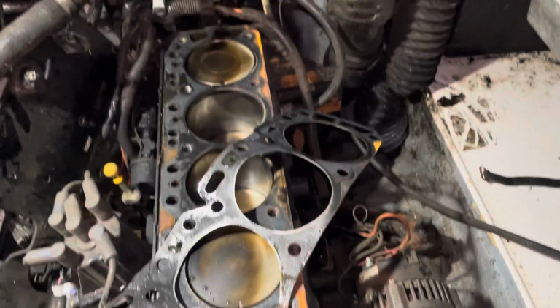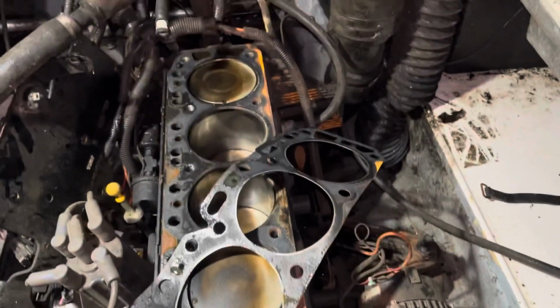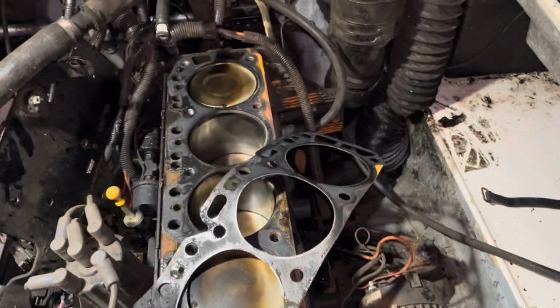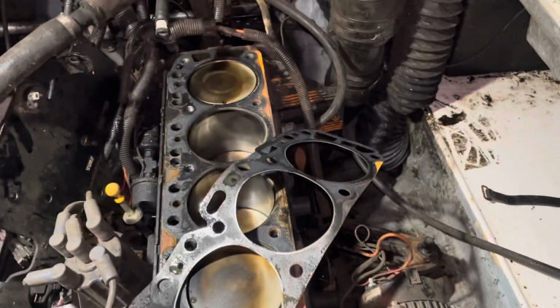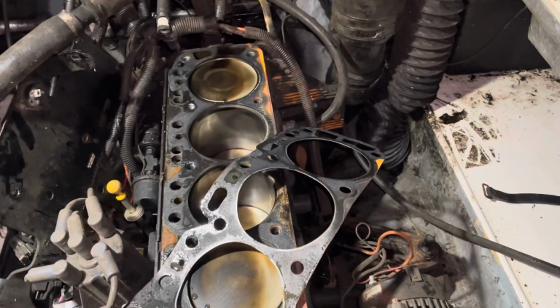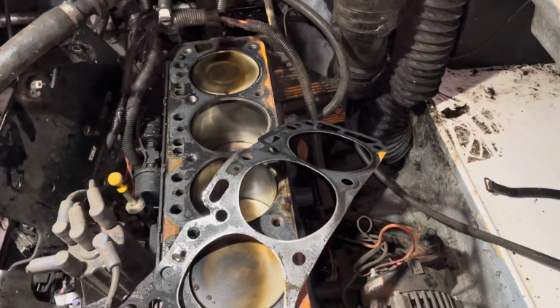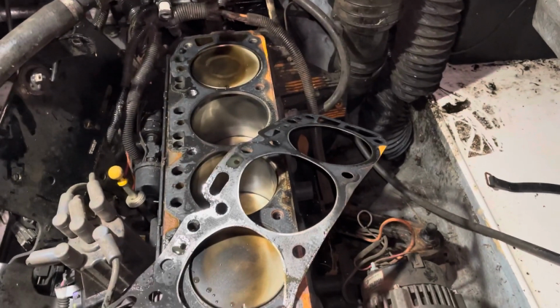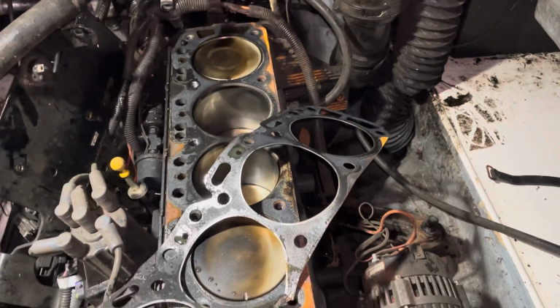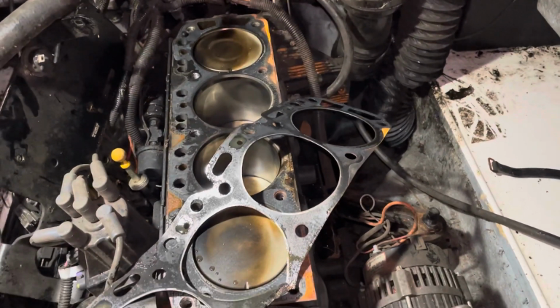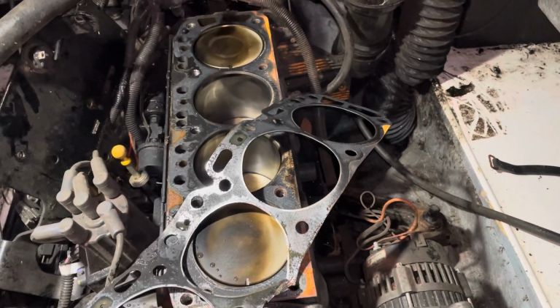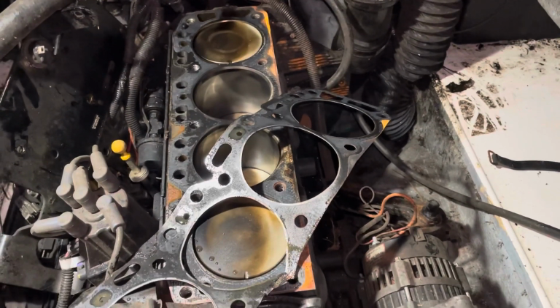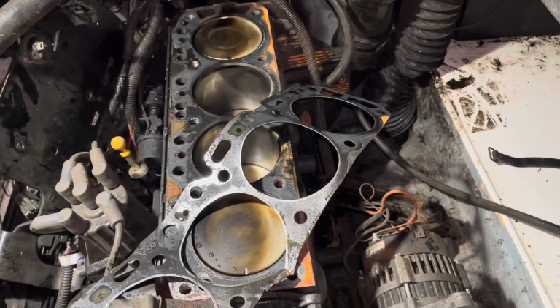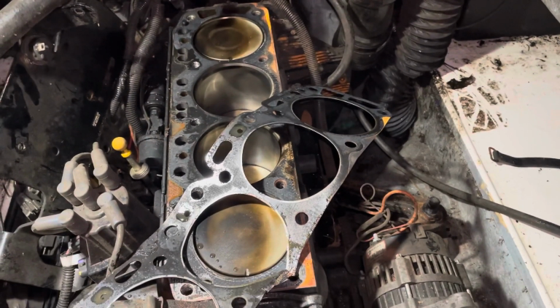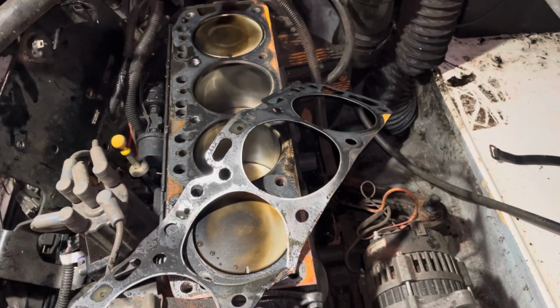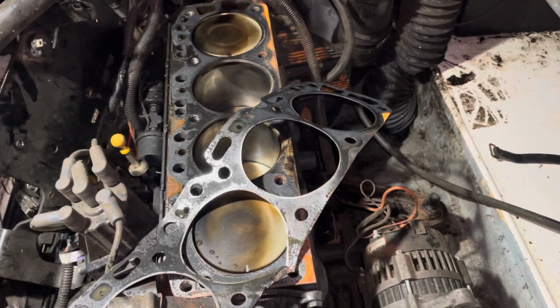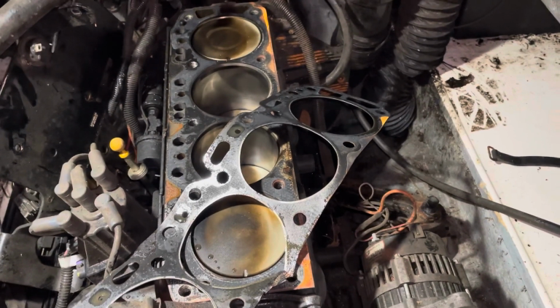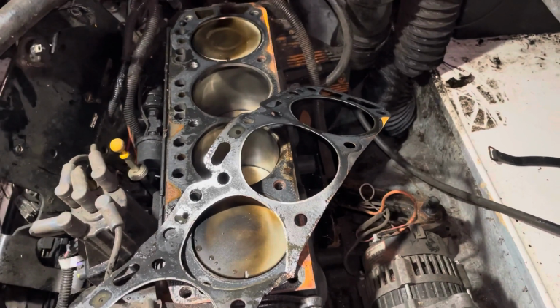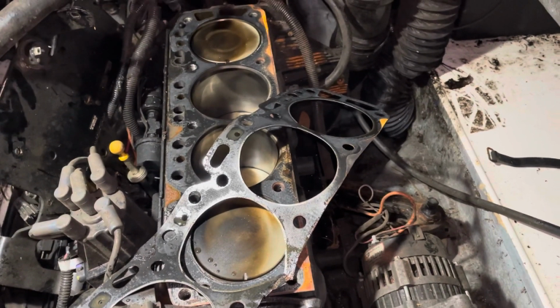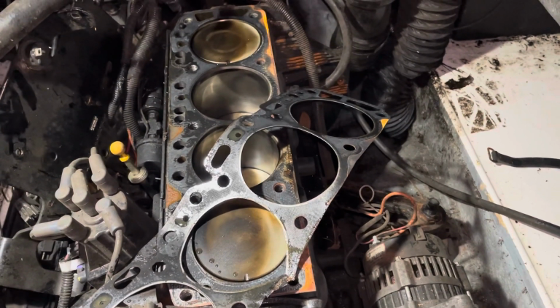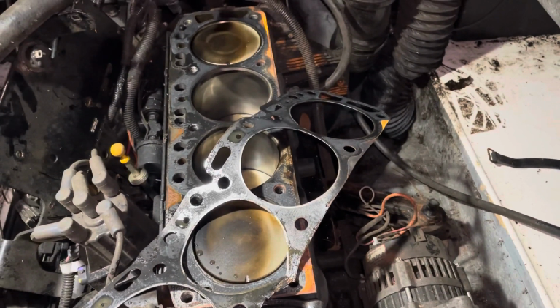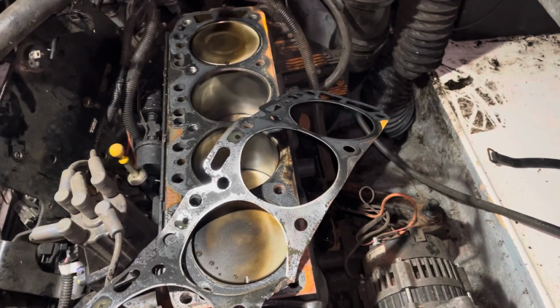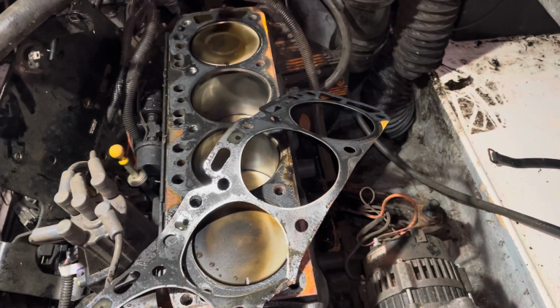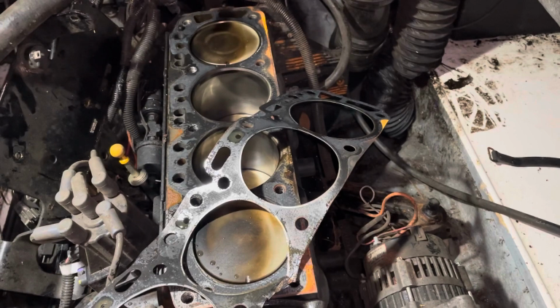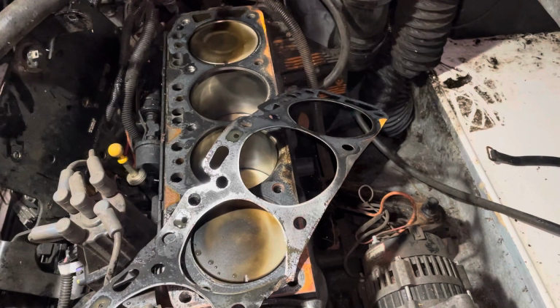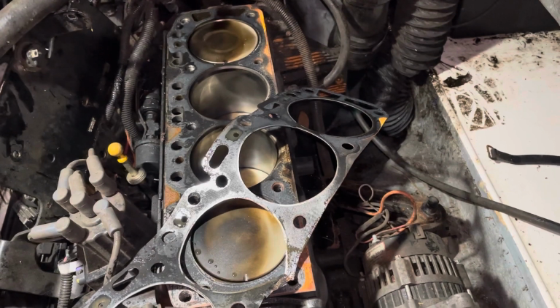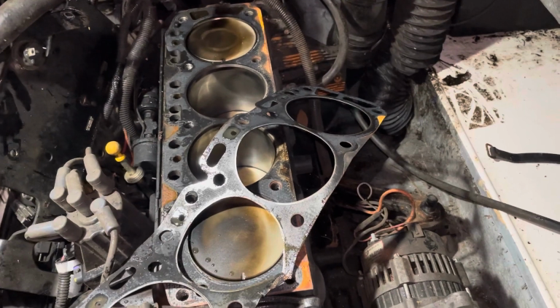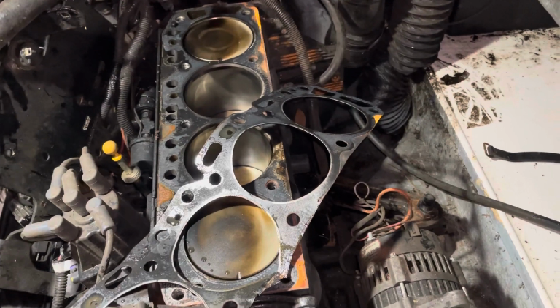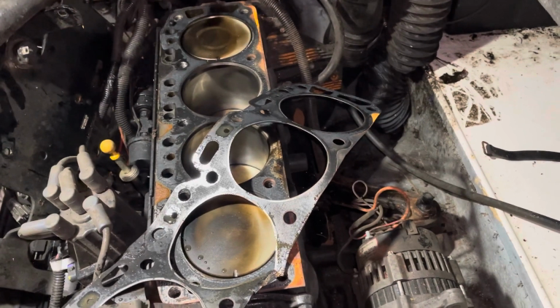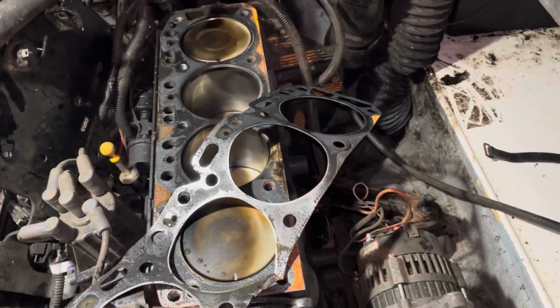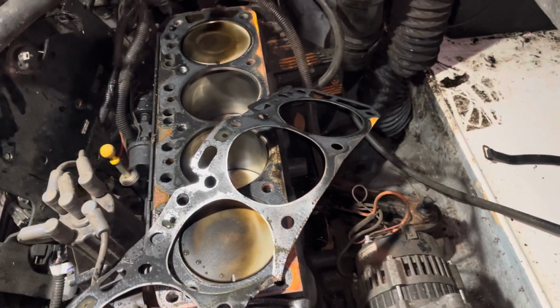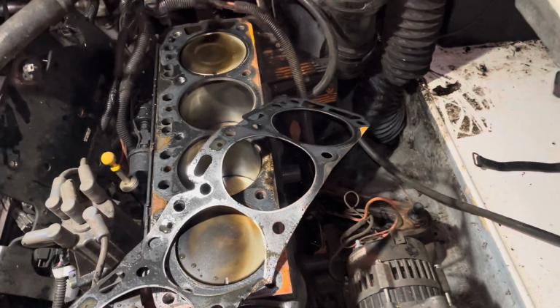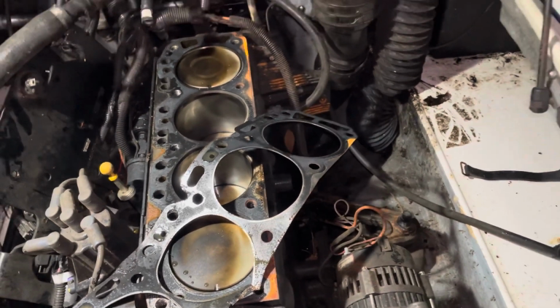I'll consult with the customer to see if he wants to go forward with a rebuild, or just clean off the top of the engine, replace the head gasket, and go from there.